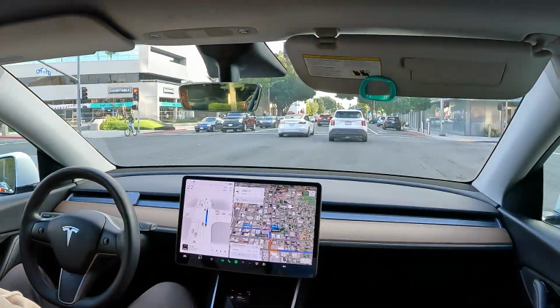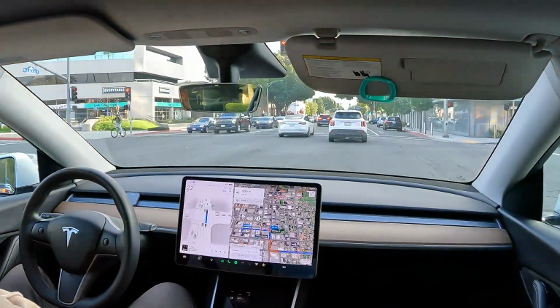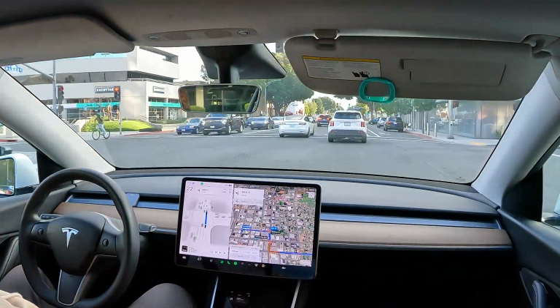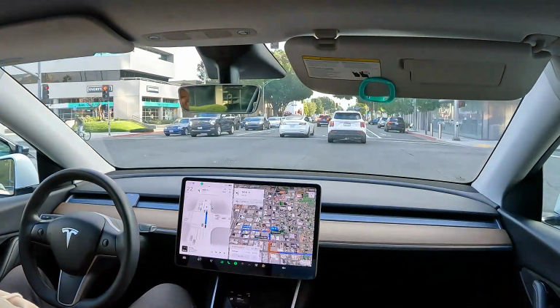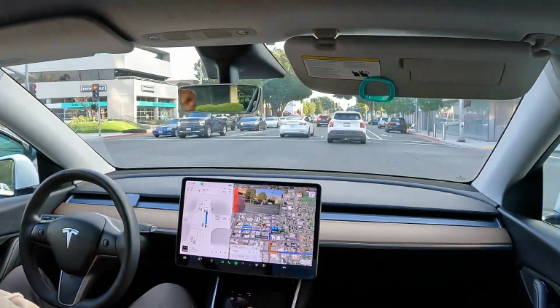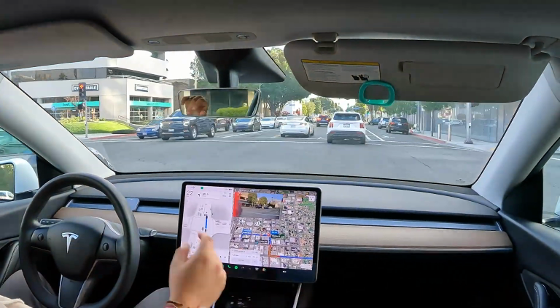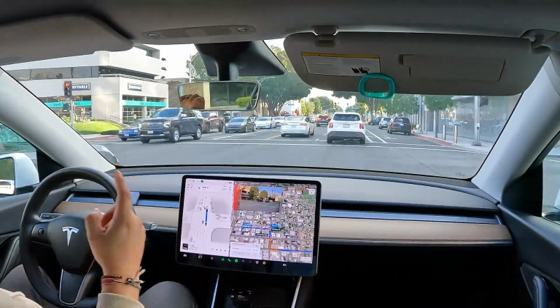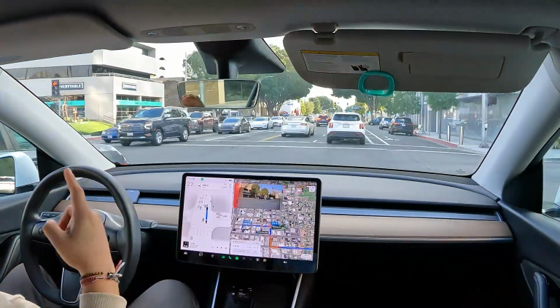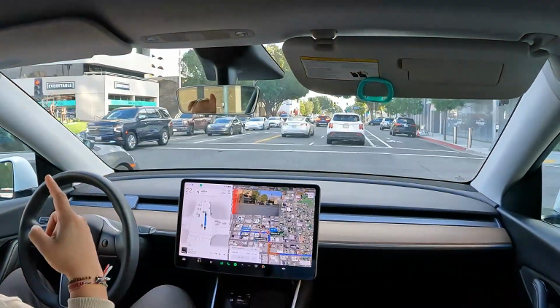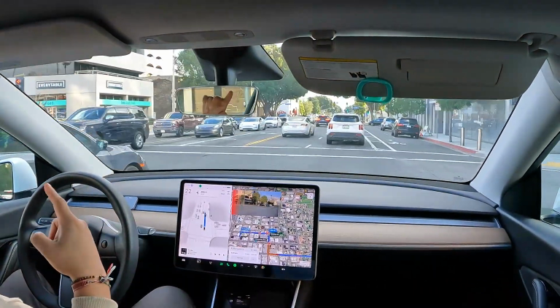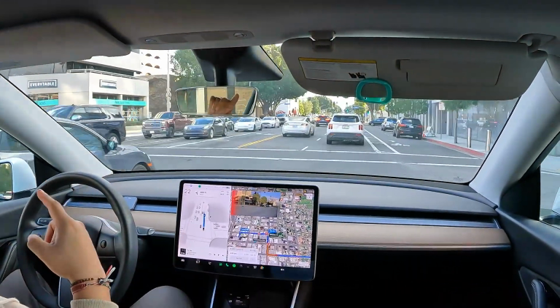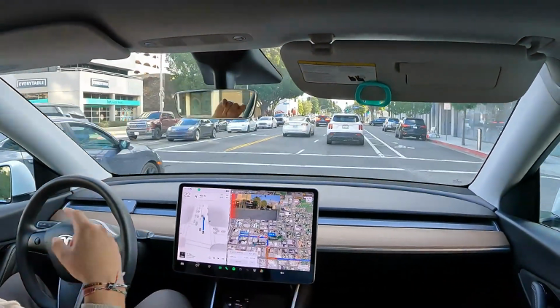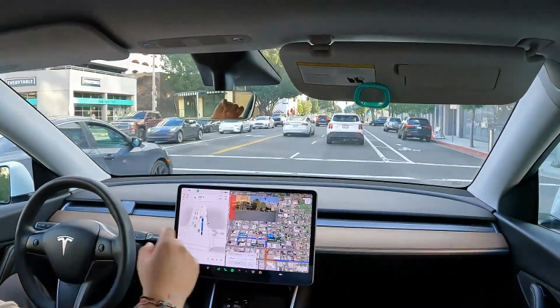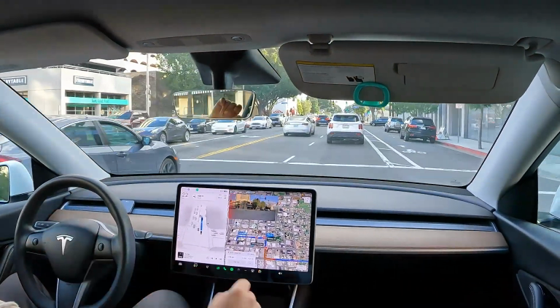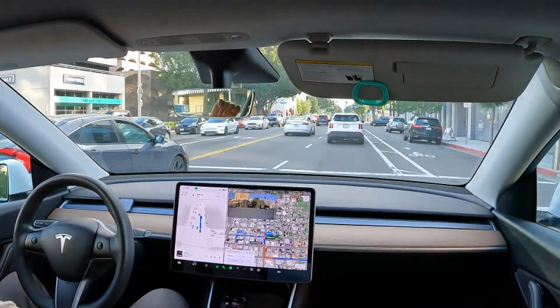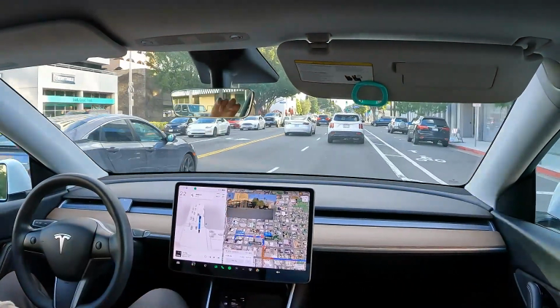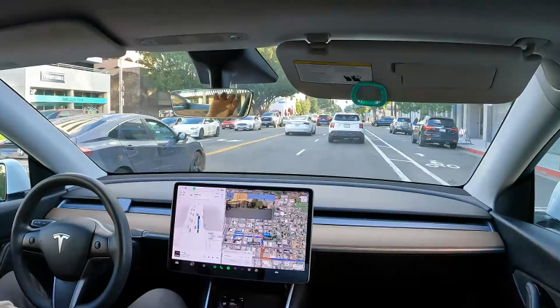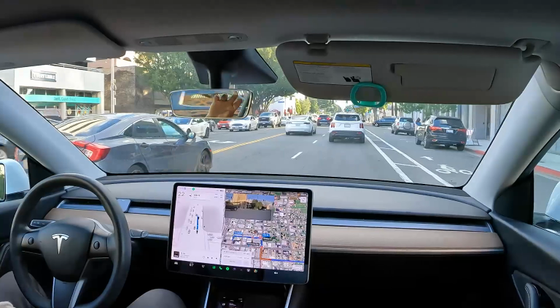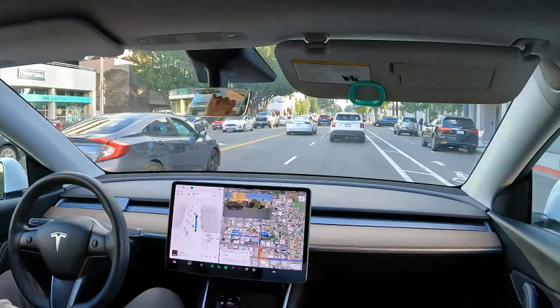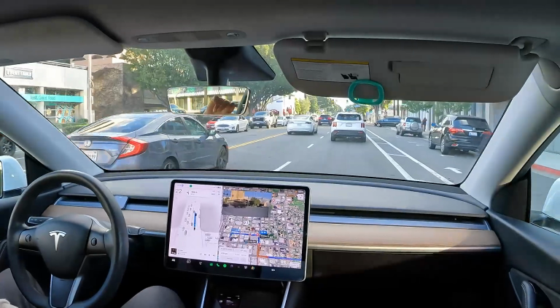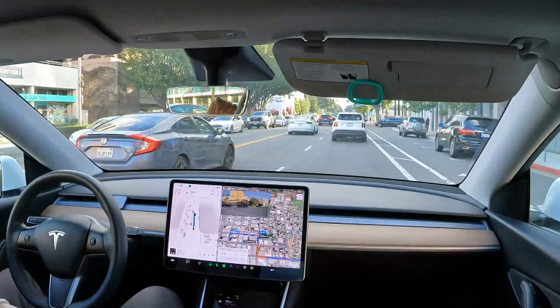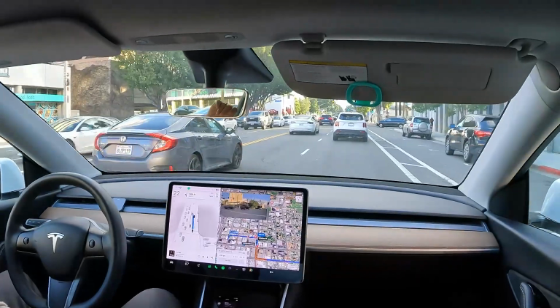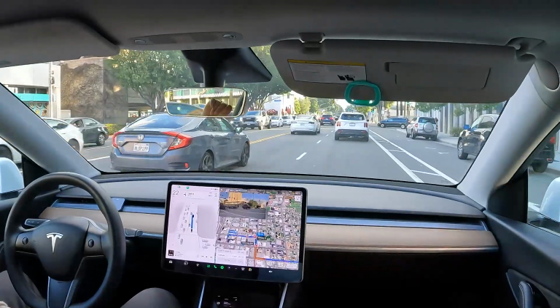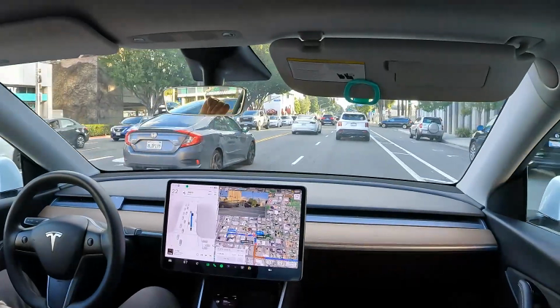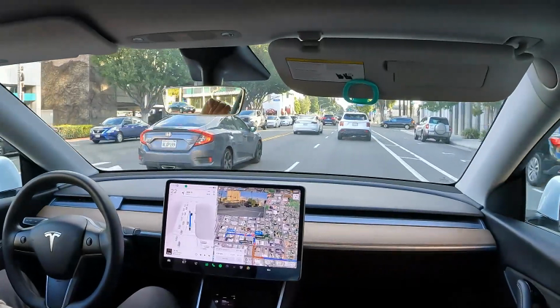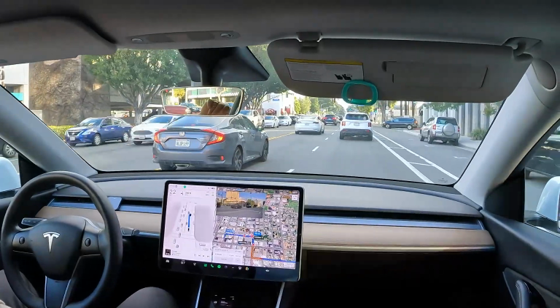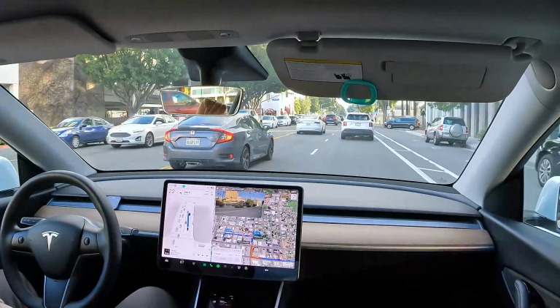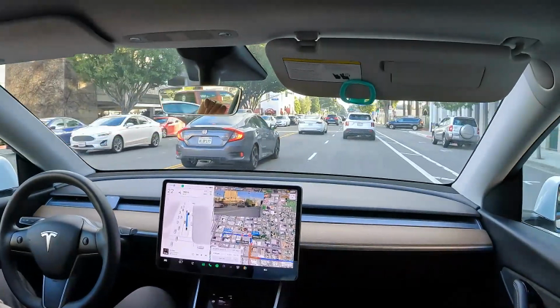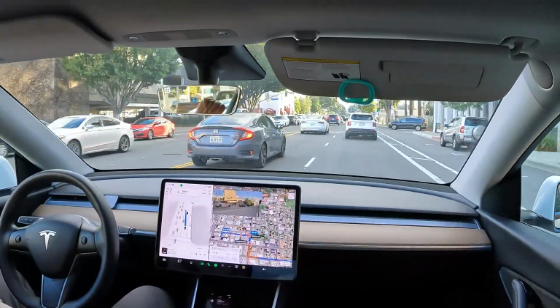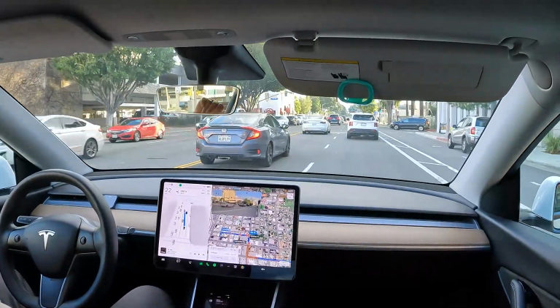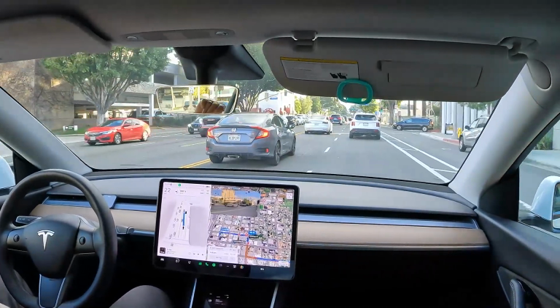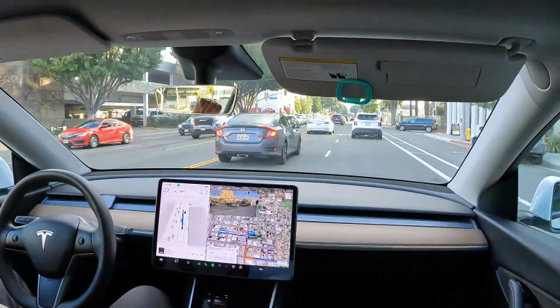I think it's going to do it right behind this car. Perfect.